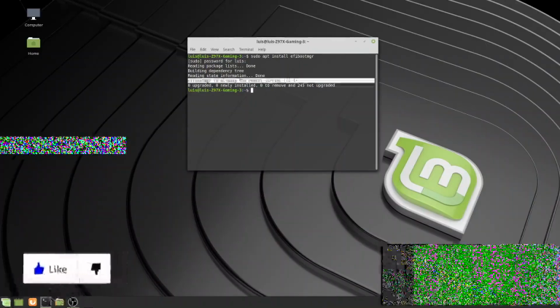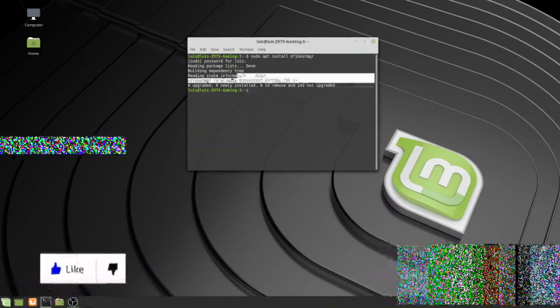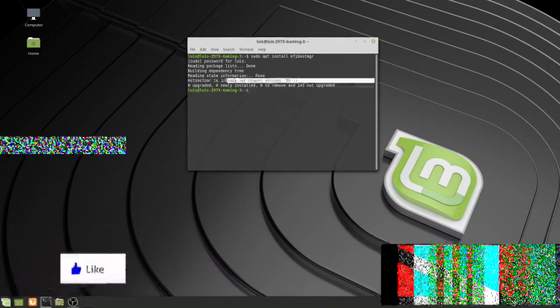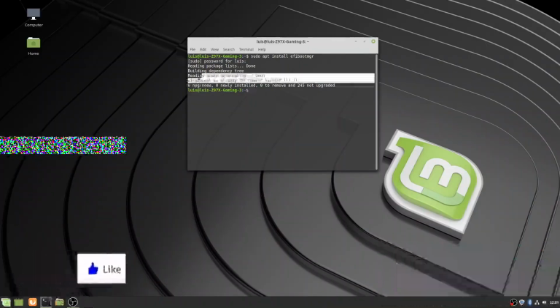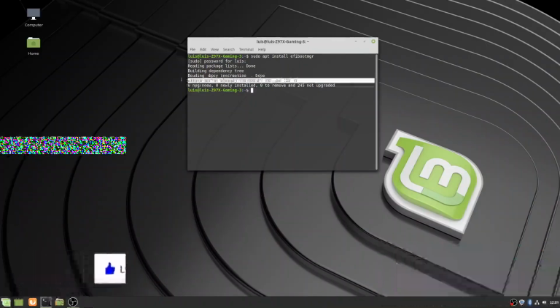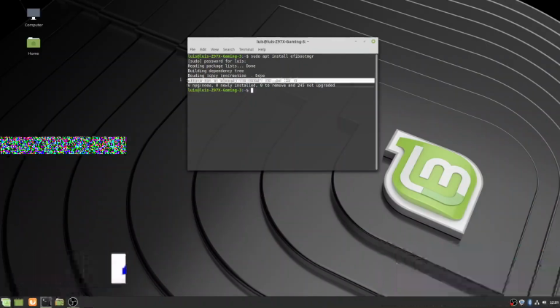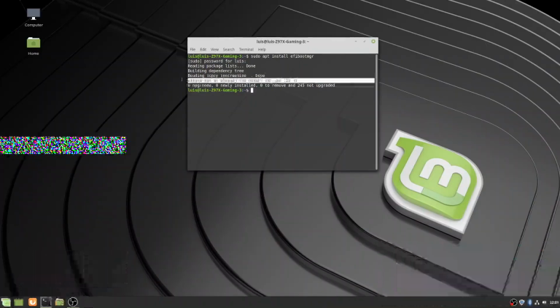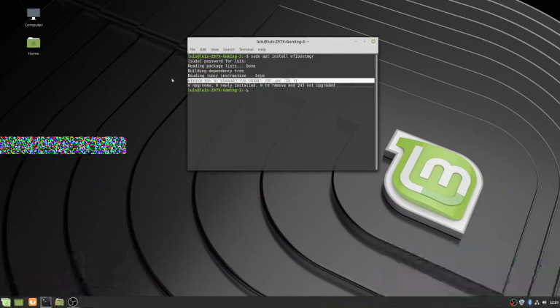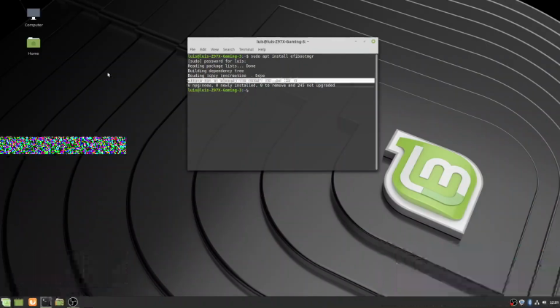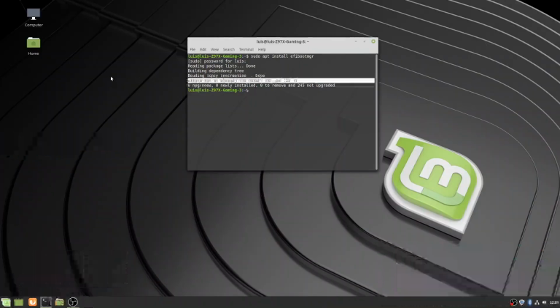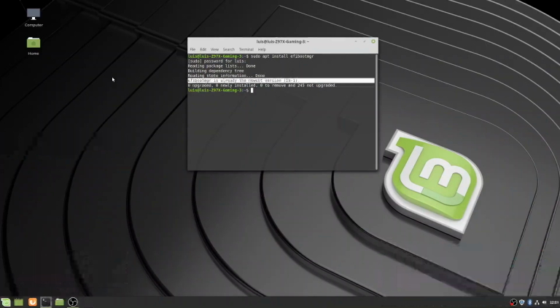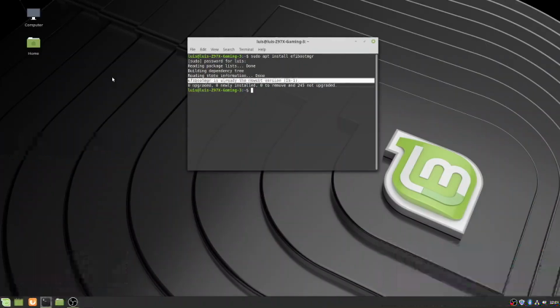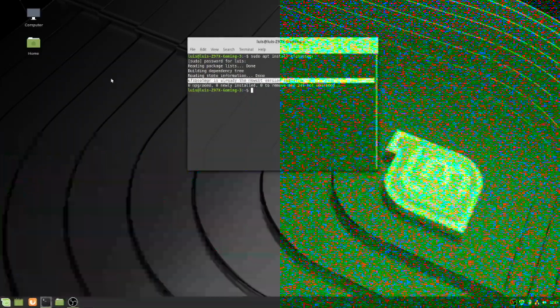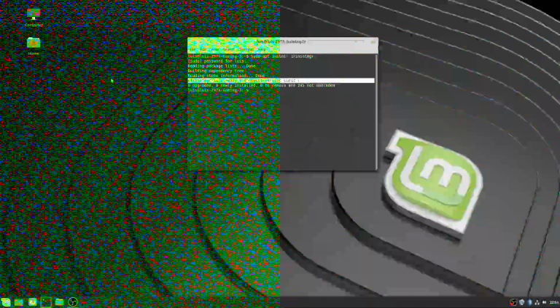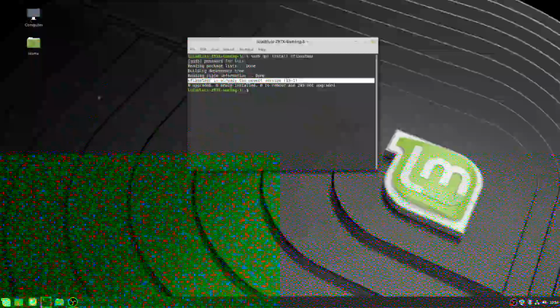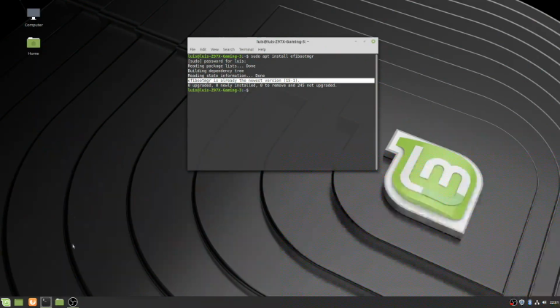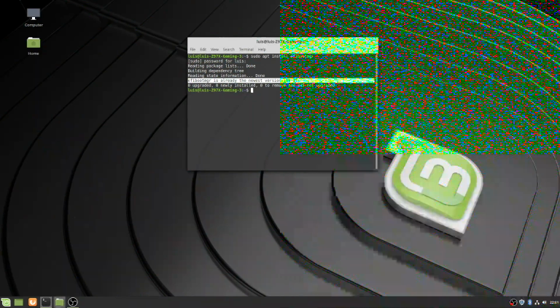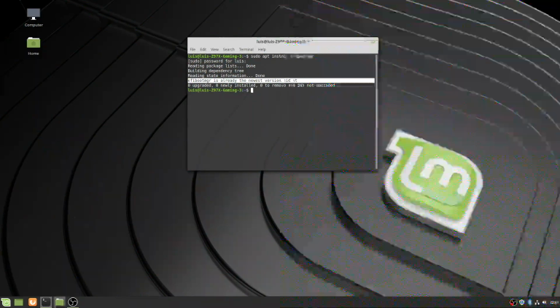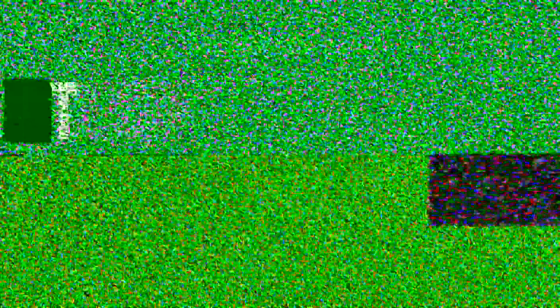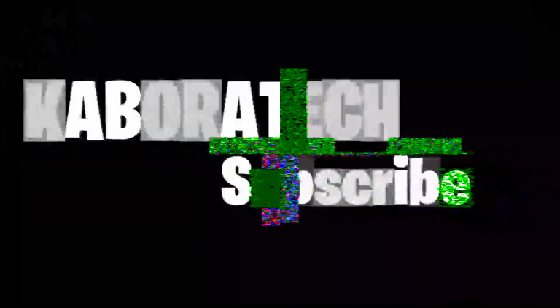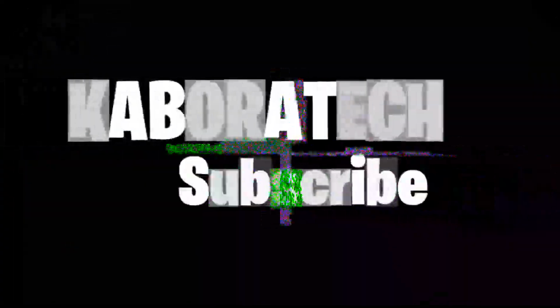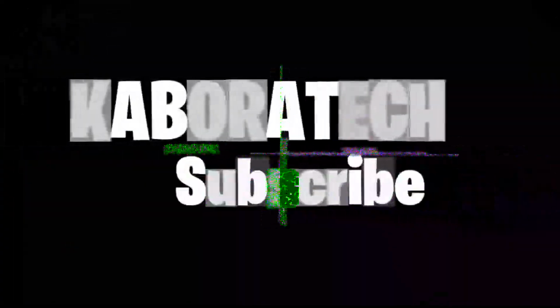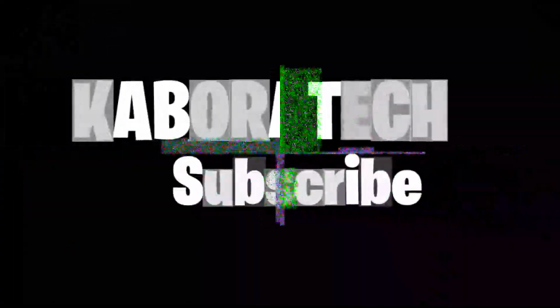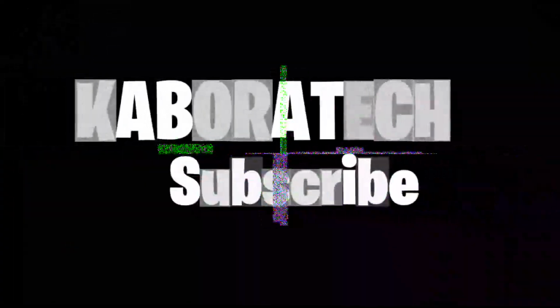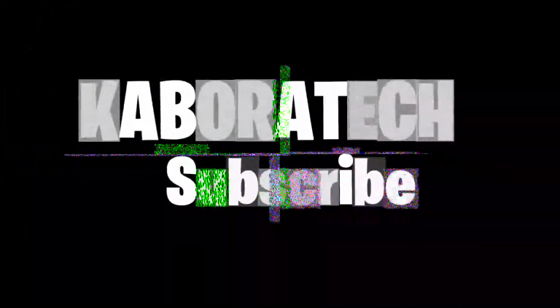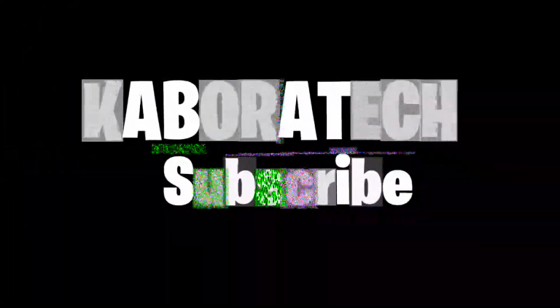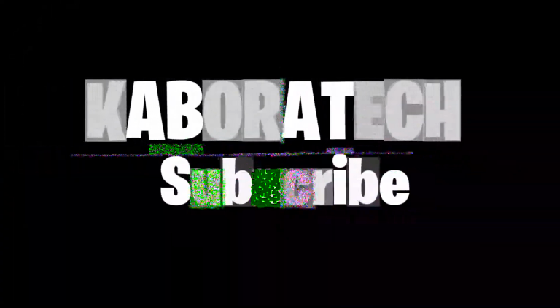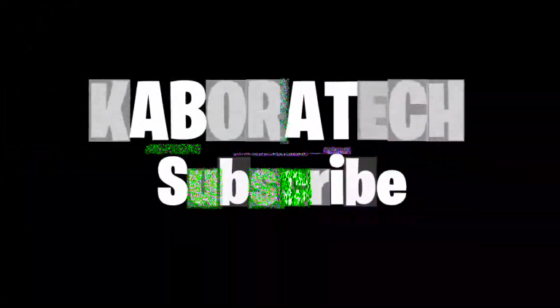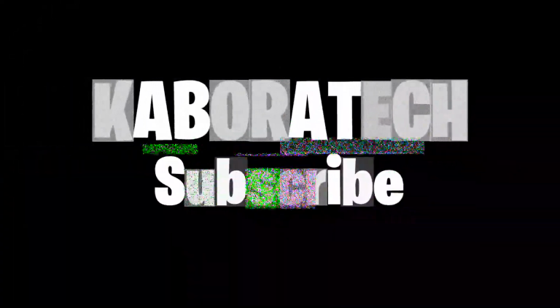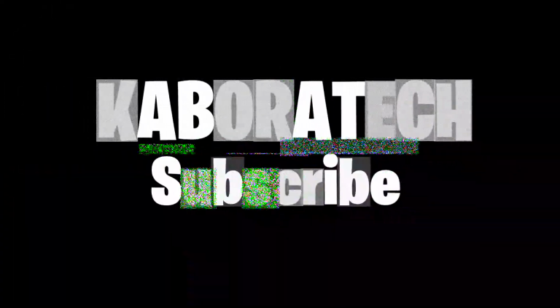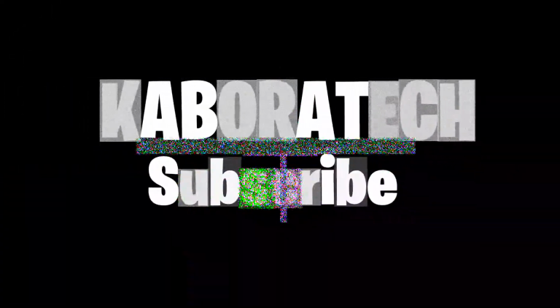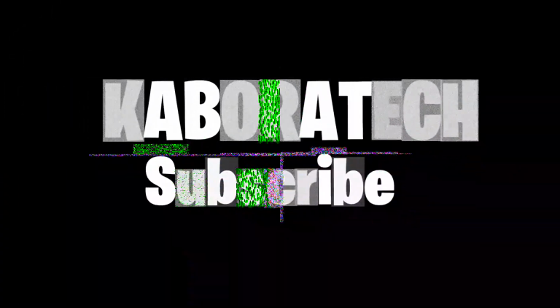If efibootmgr is already the newest version, that confirms UEFI mode. Thank you, and bye.